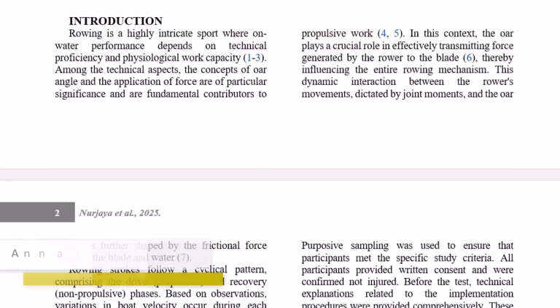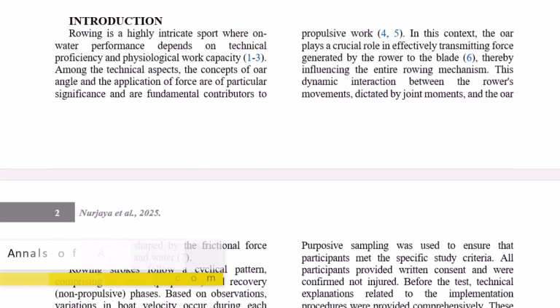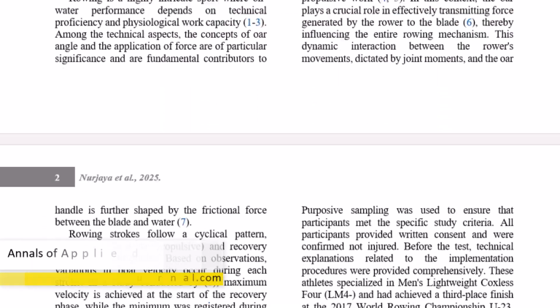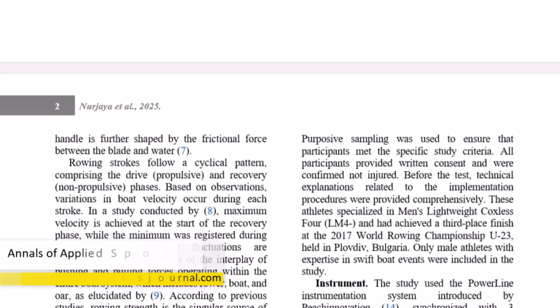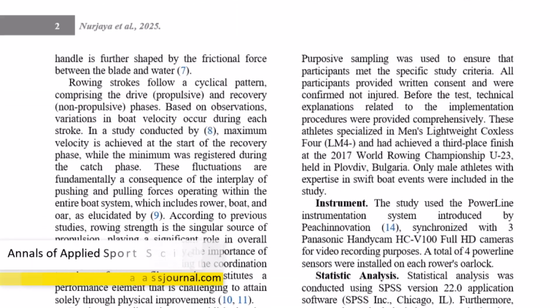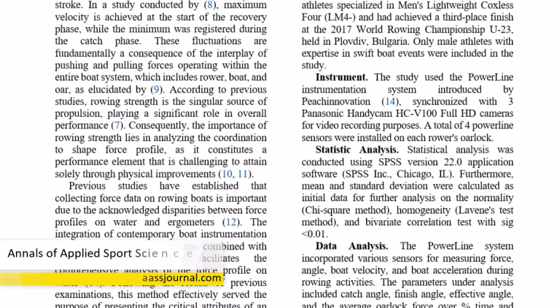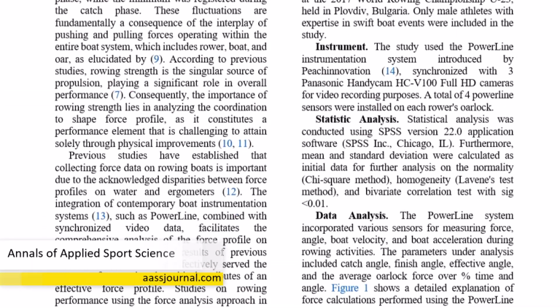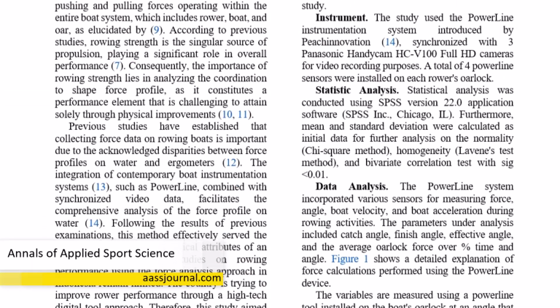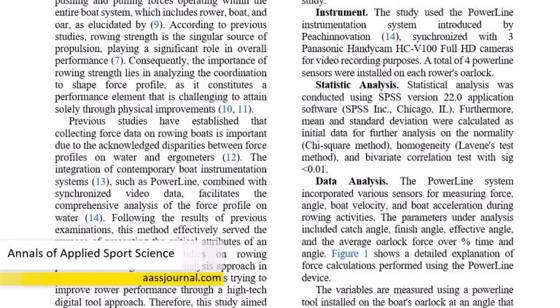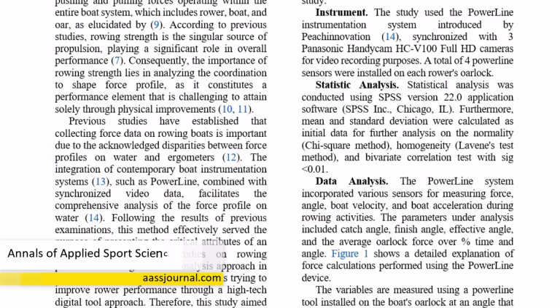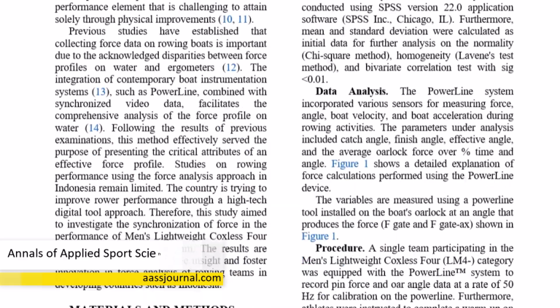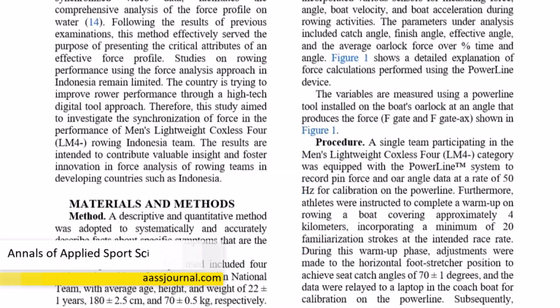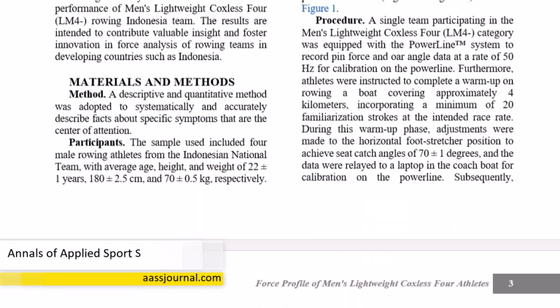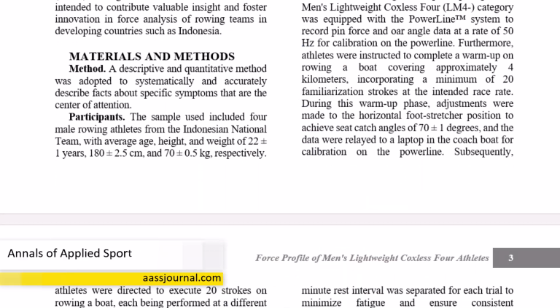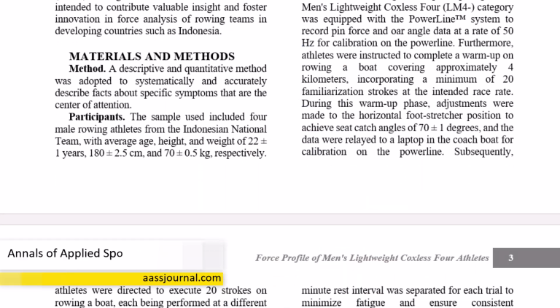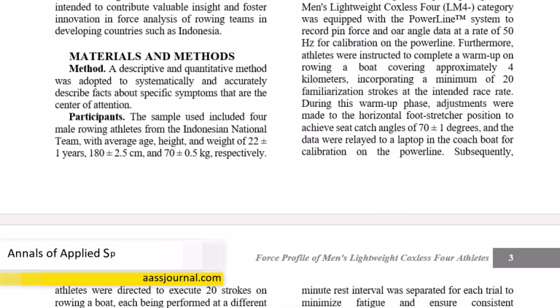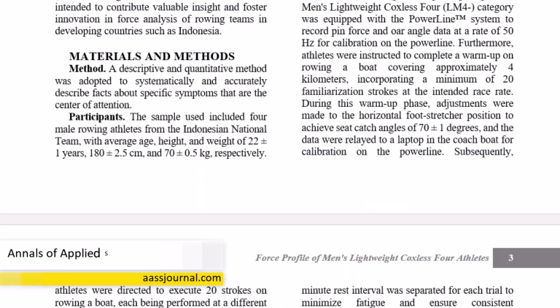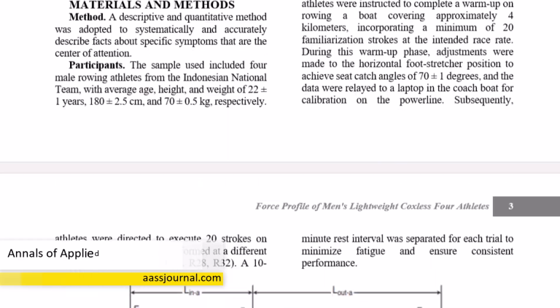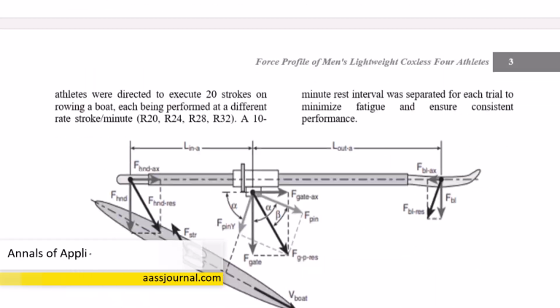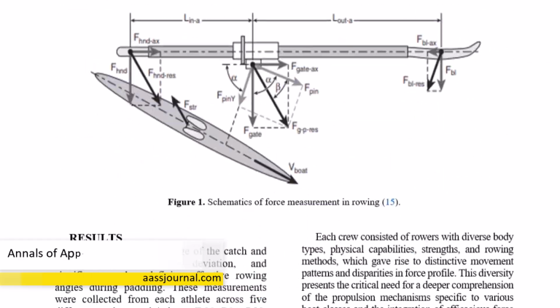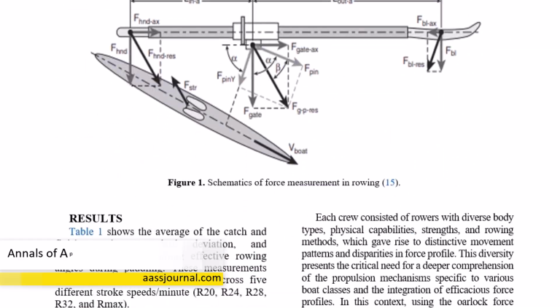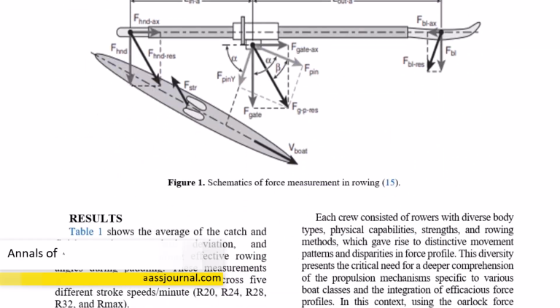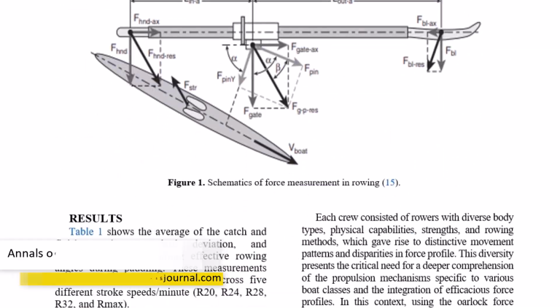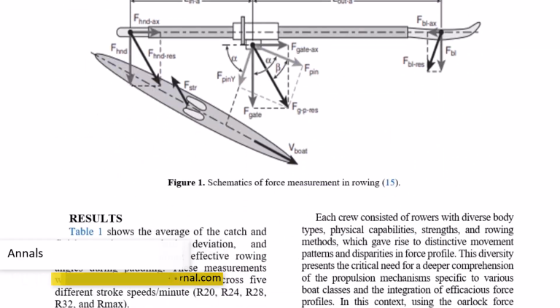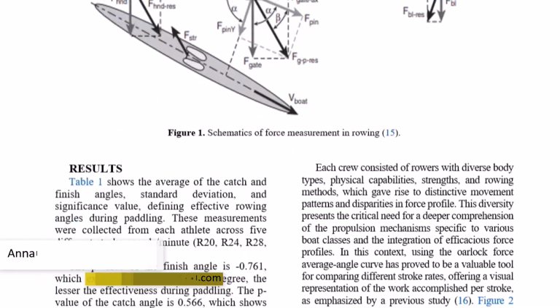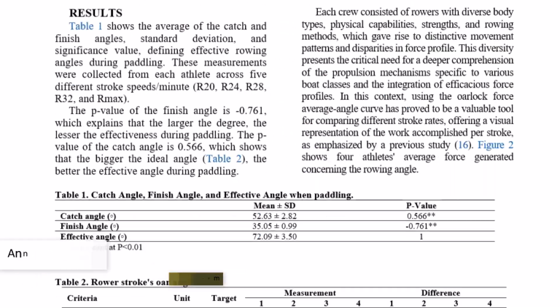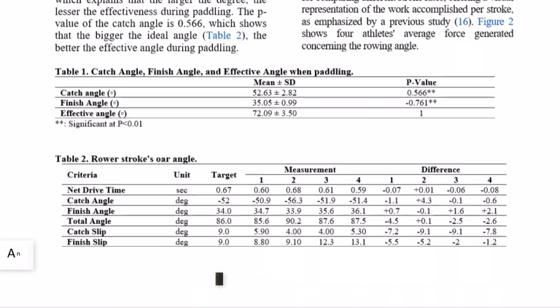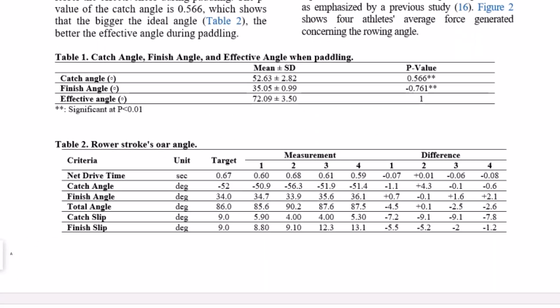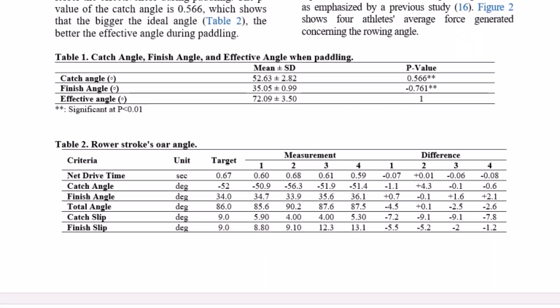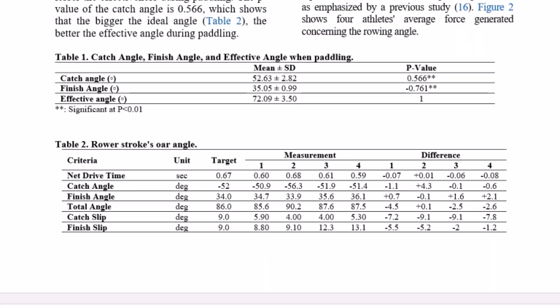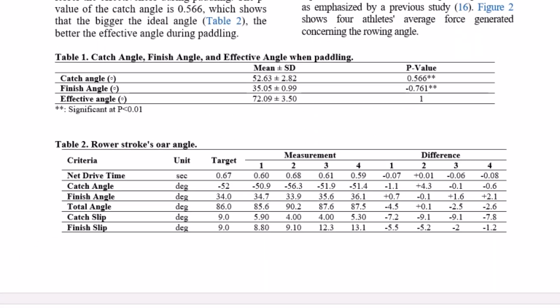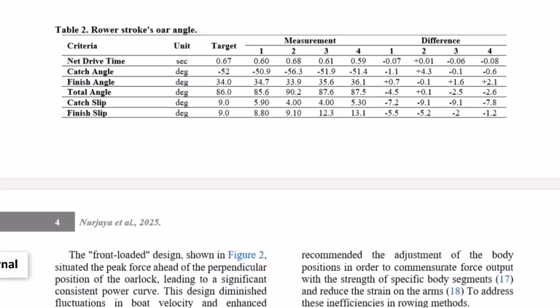What are your thoughts on rowing force analysis? Share in the comments and subscribe for more science insights.